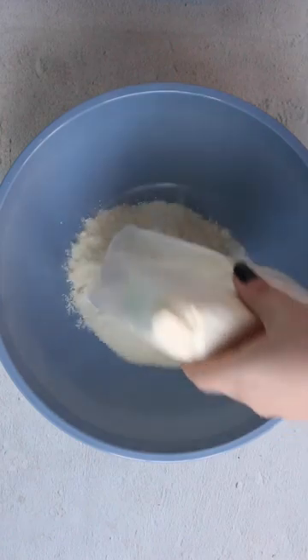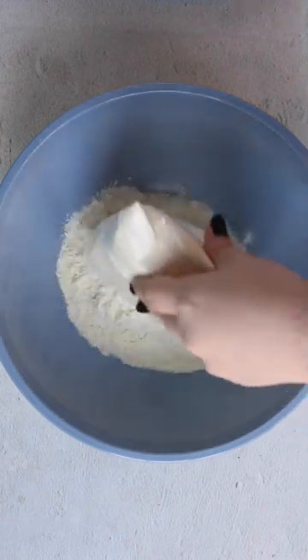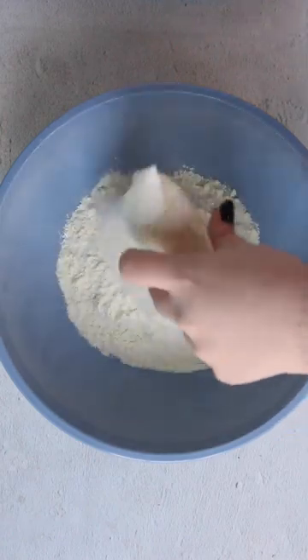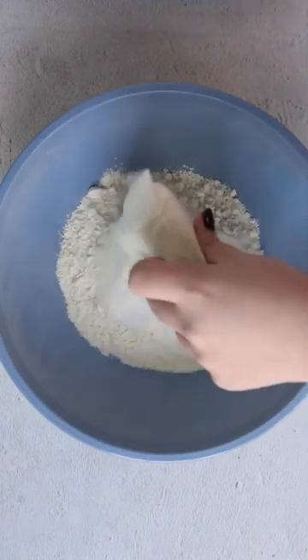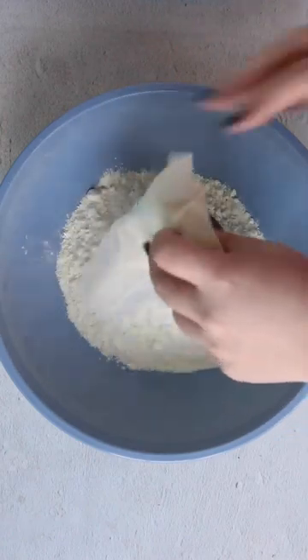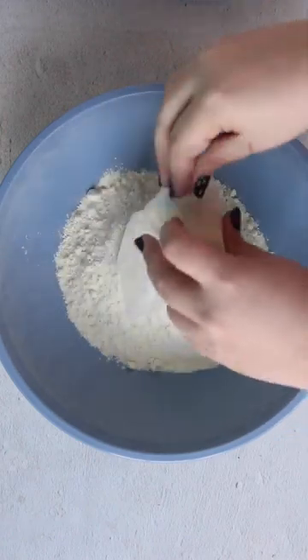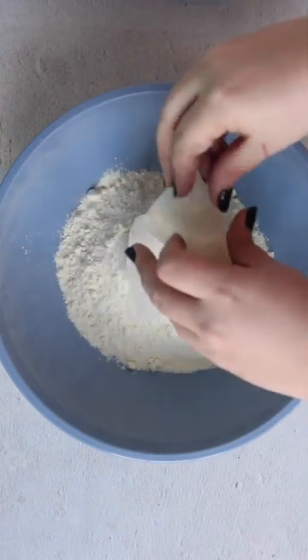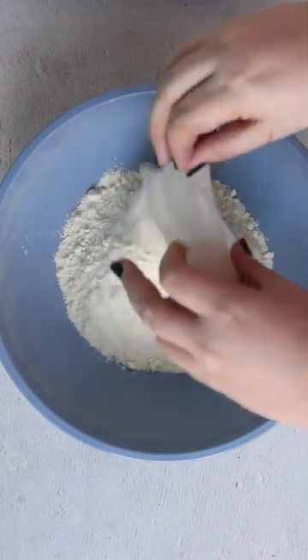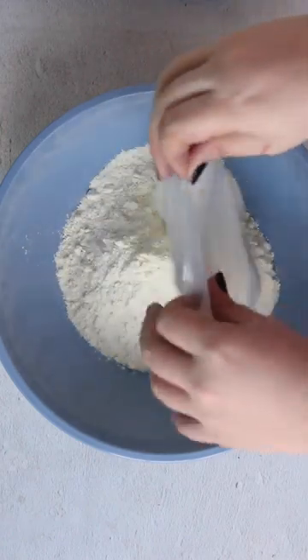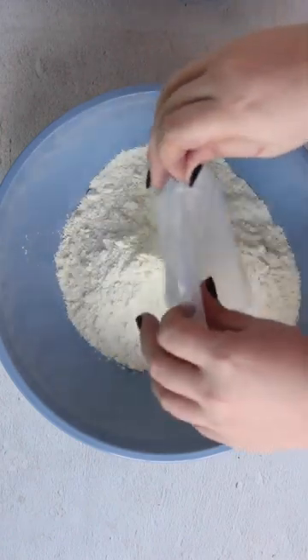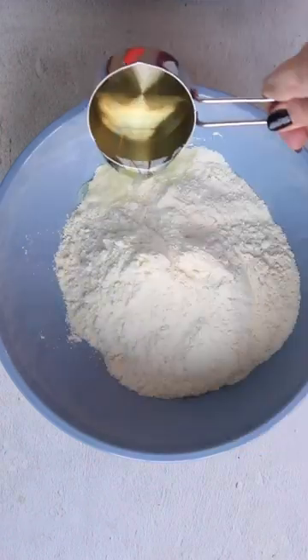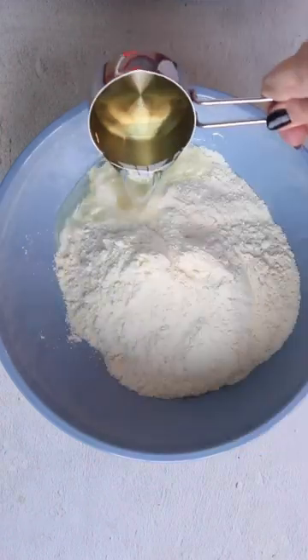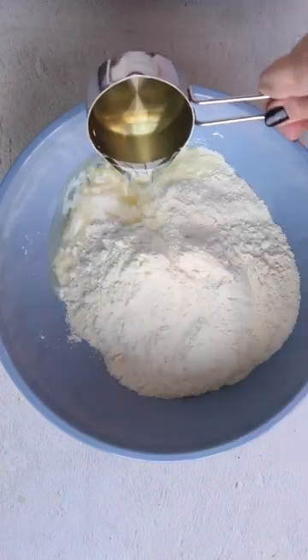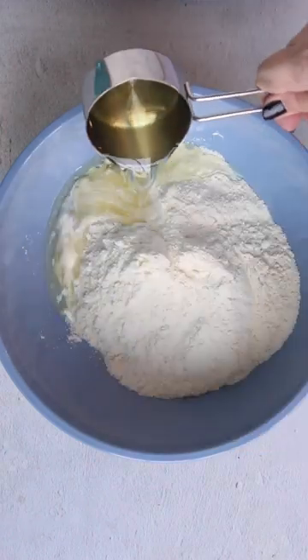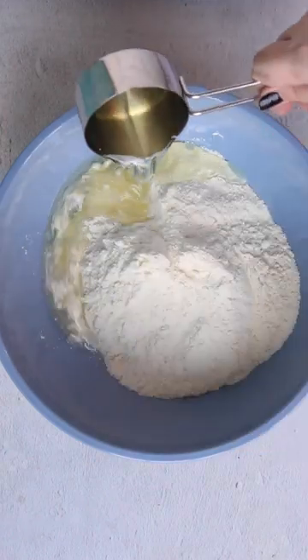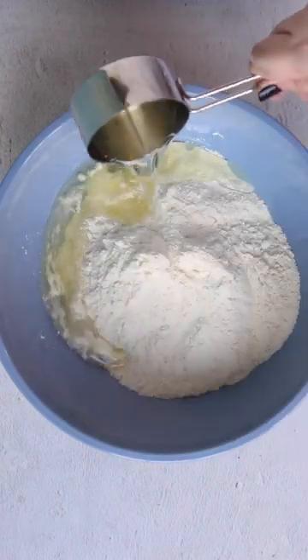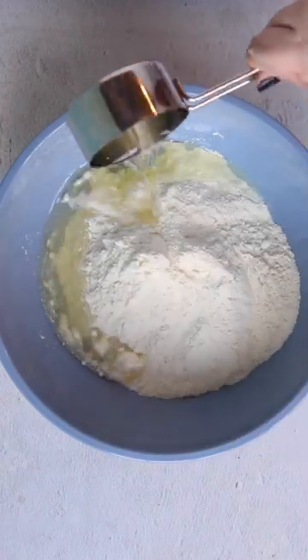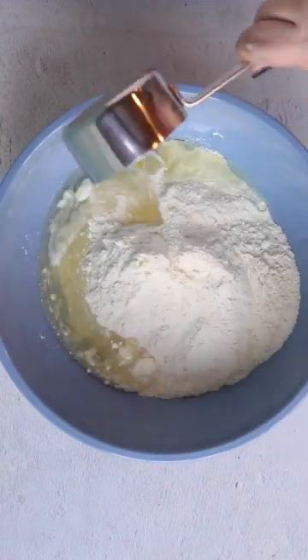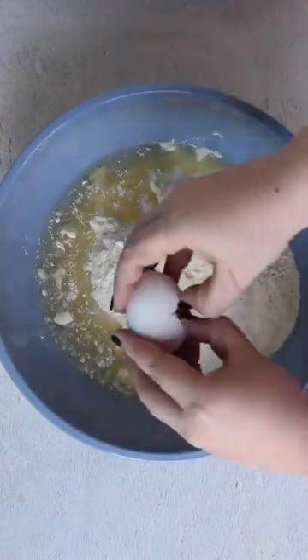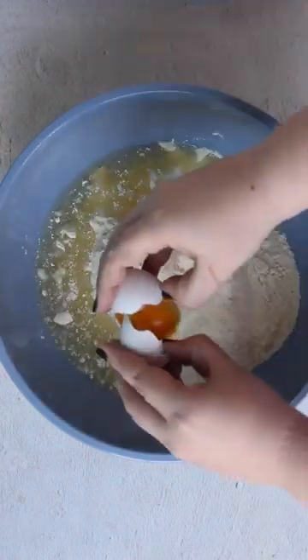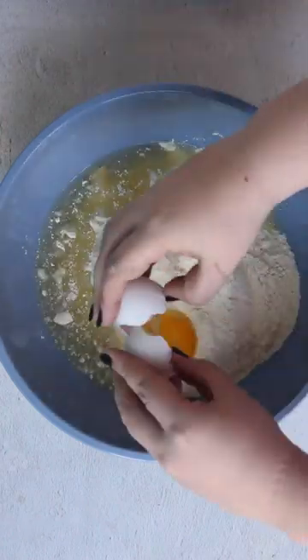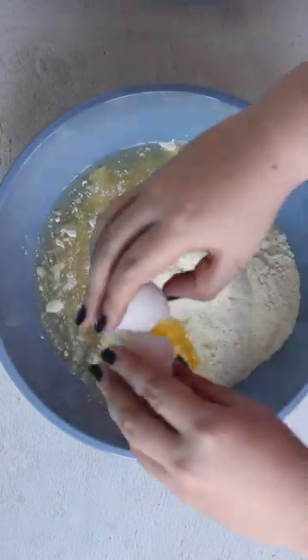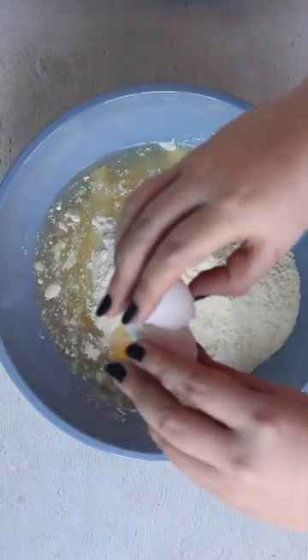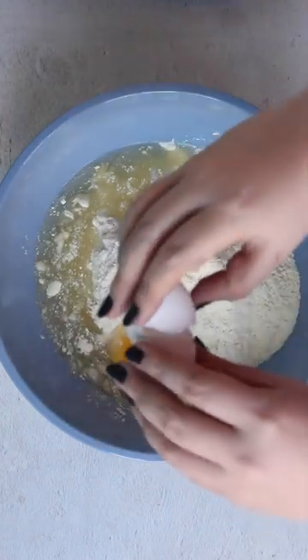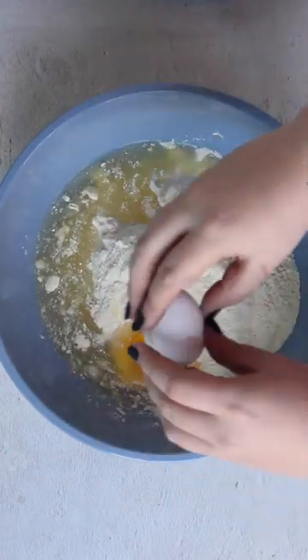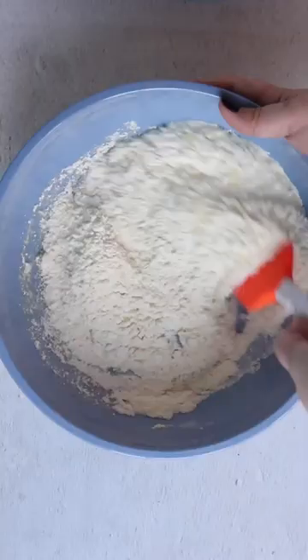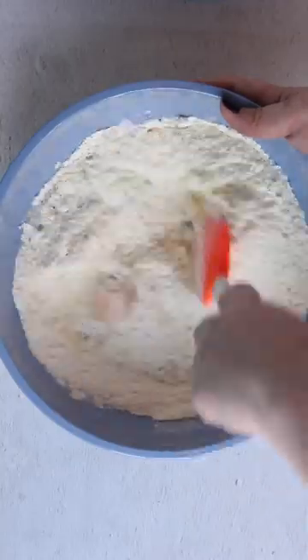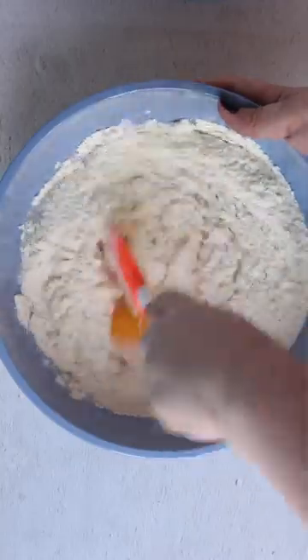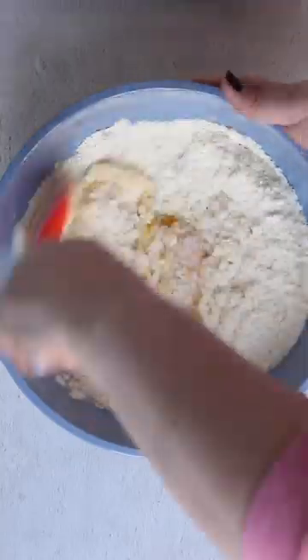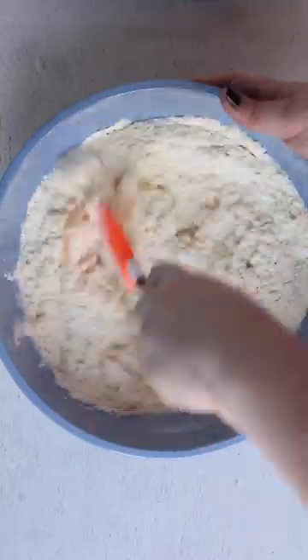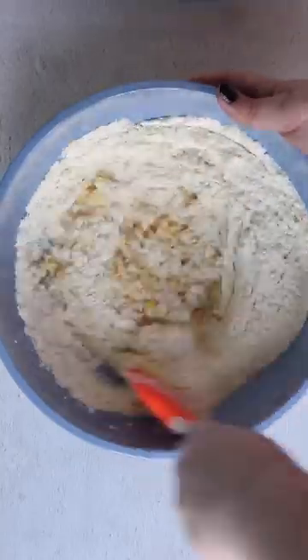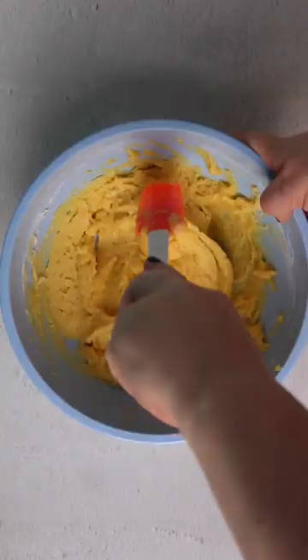All you need is one box of cake mix, a half cup of vegetable oil, and two eggs. You'll mix that all together.